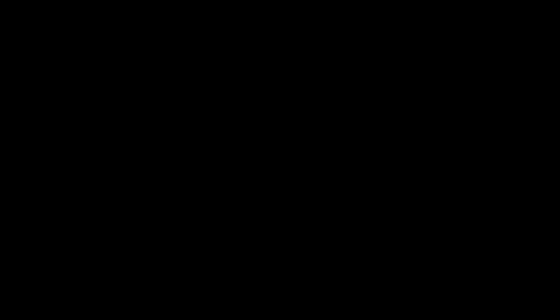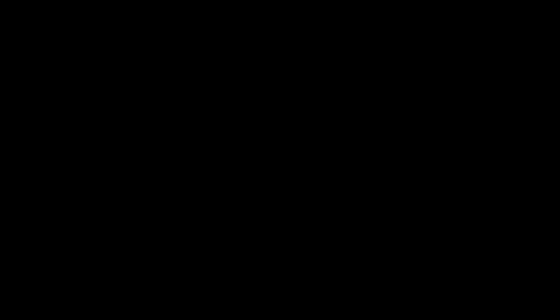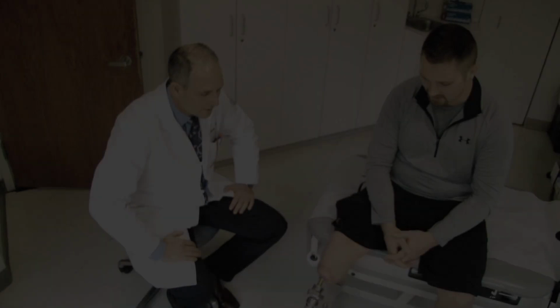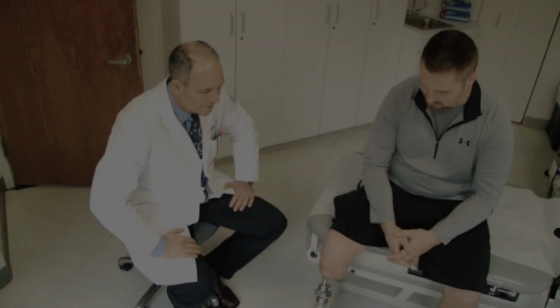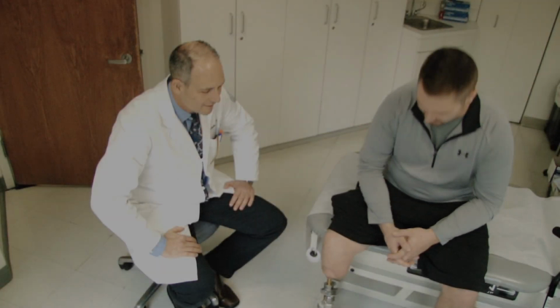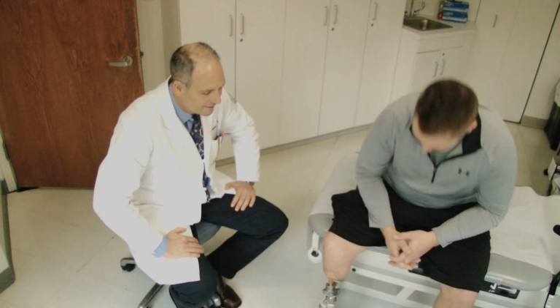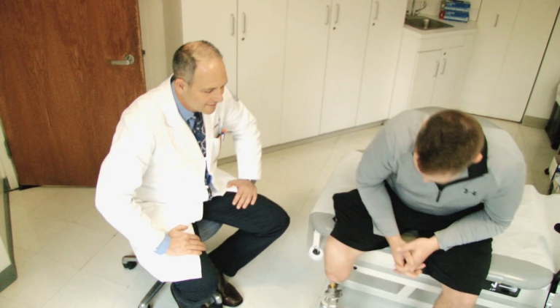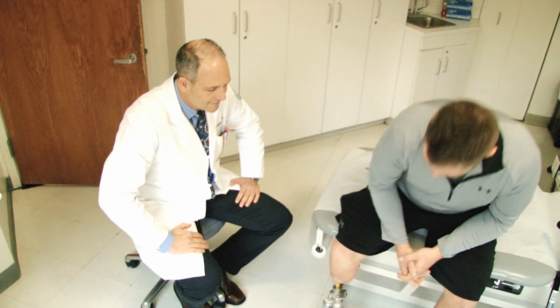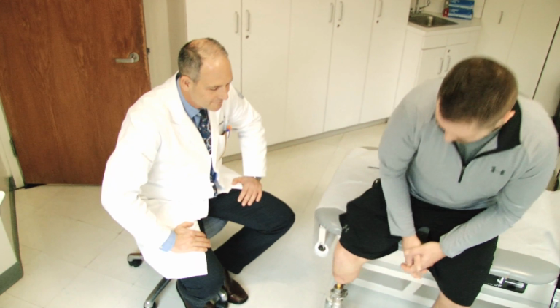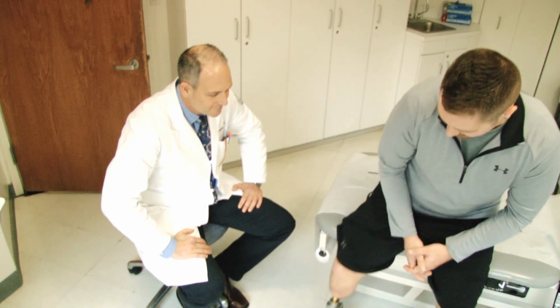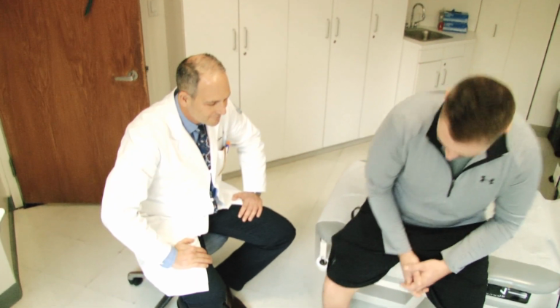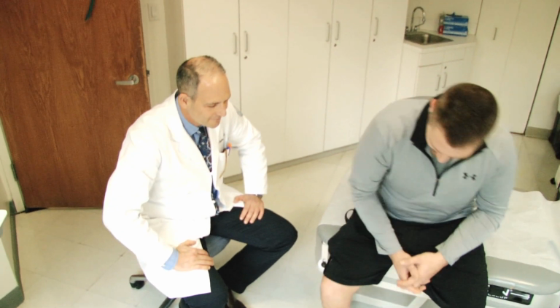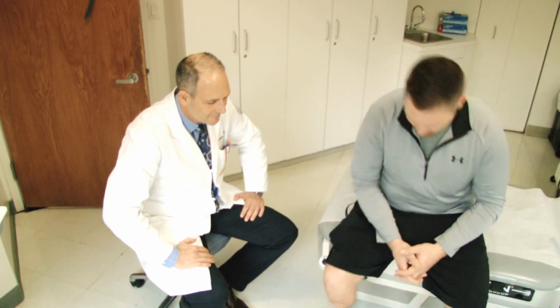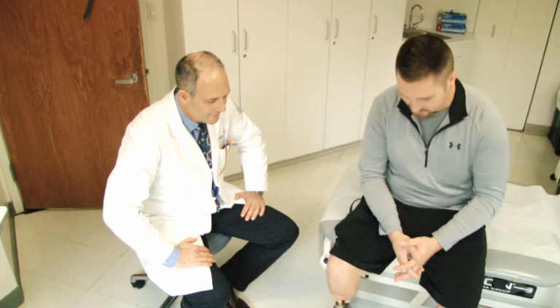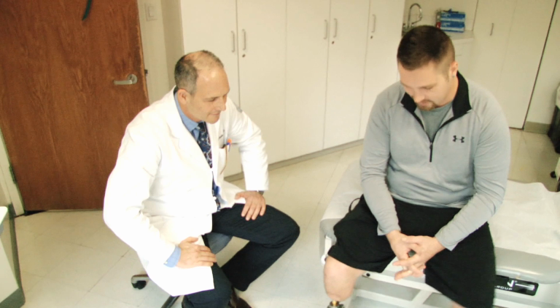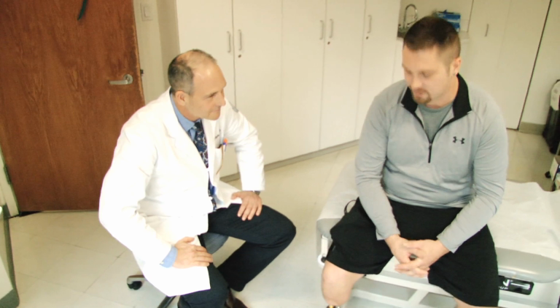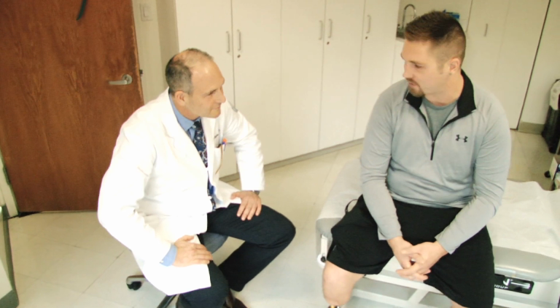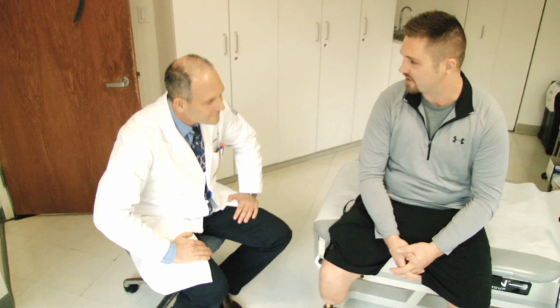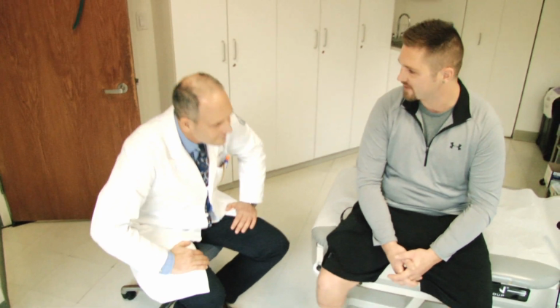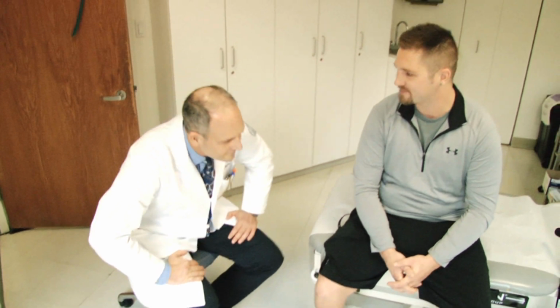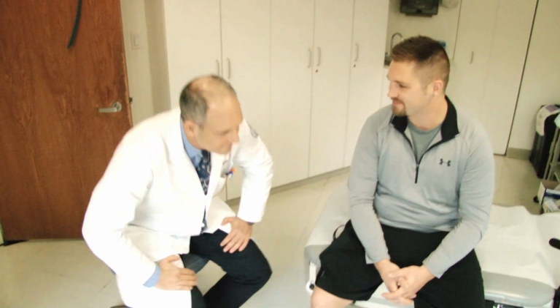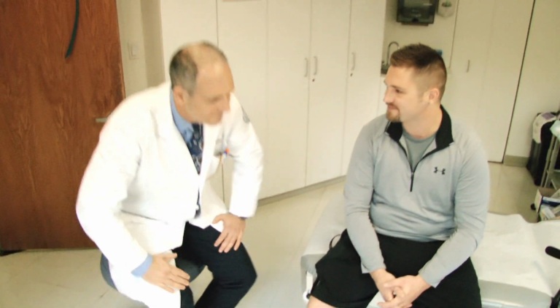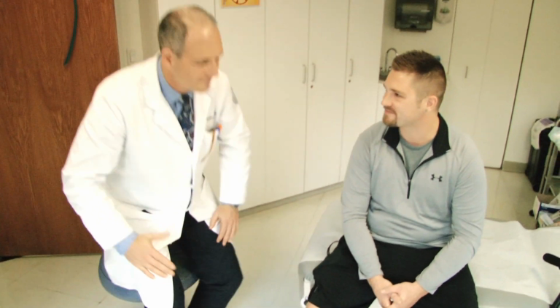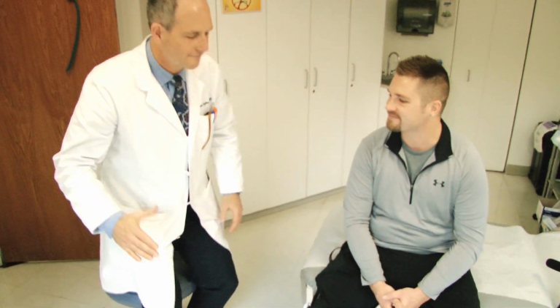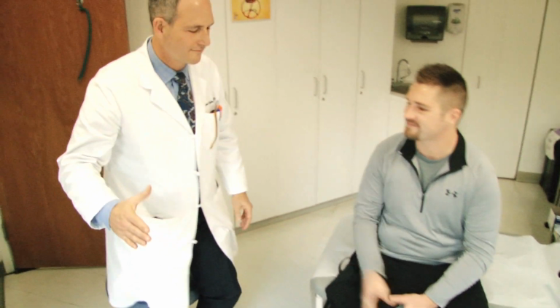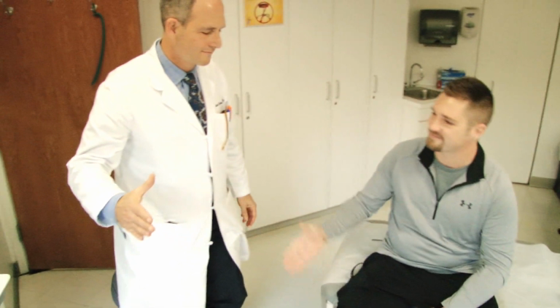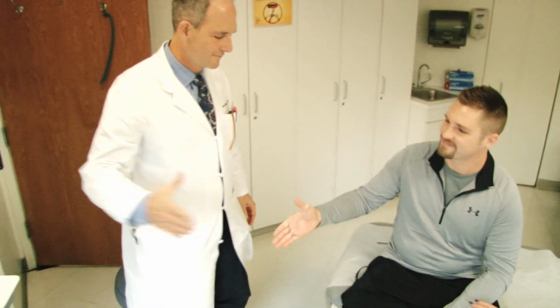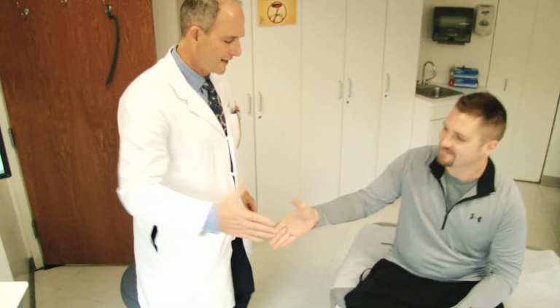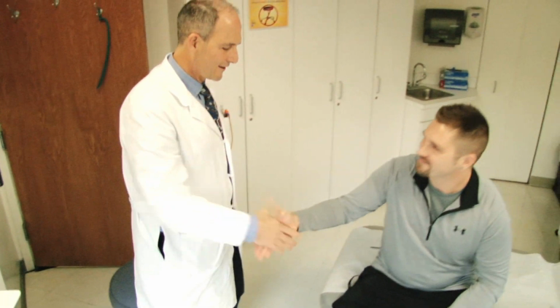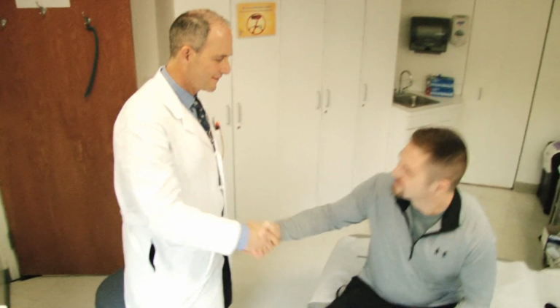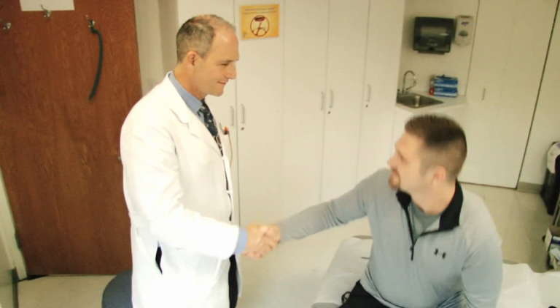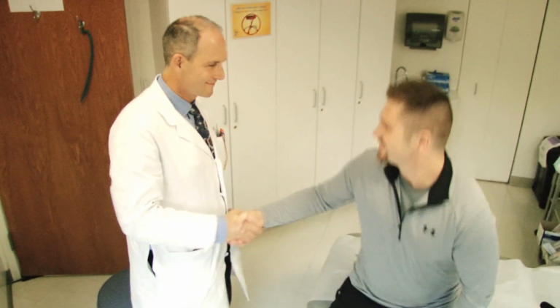Changed my life for the better, no doubt about it. Now we can start working on babies again.